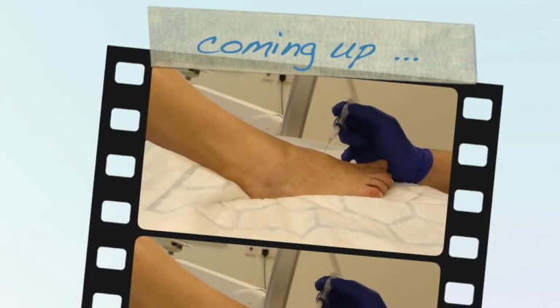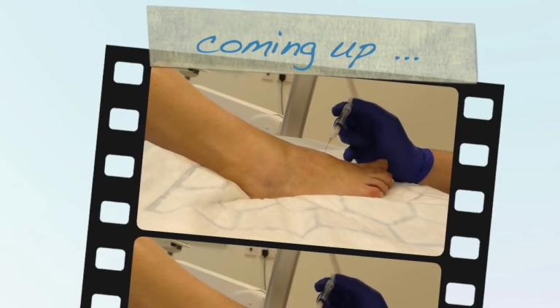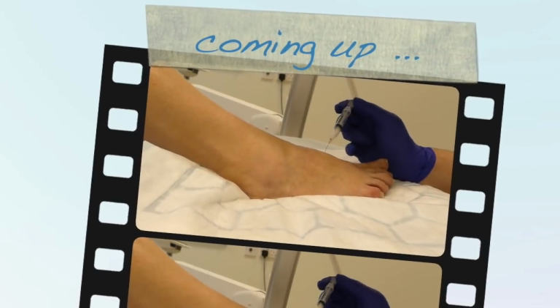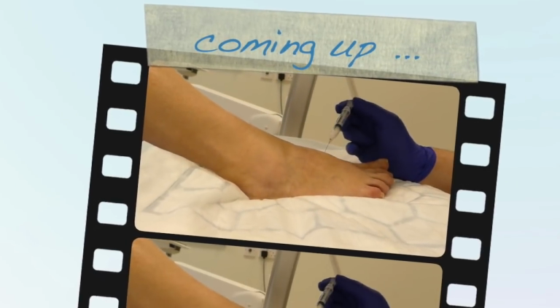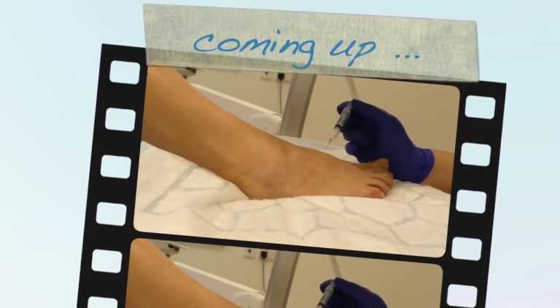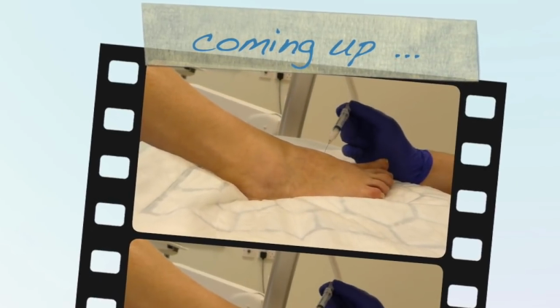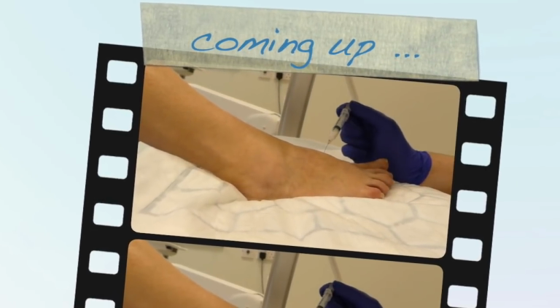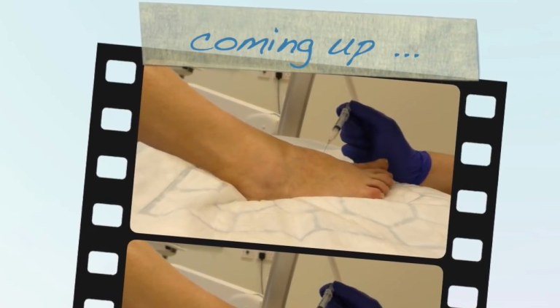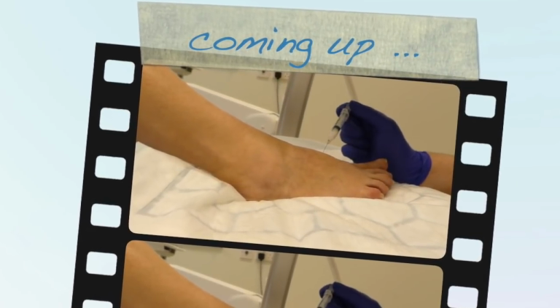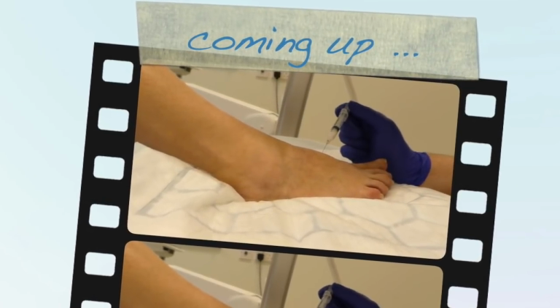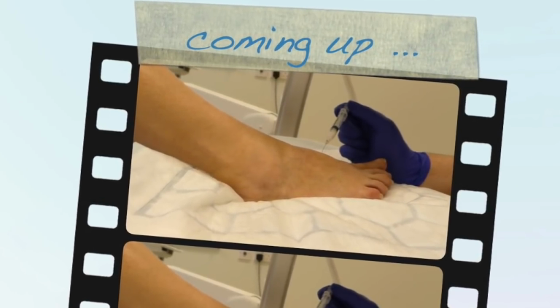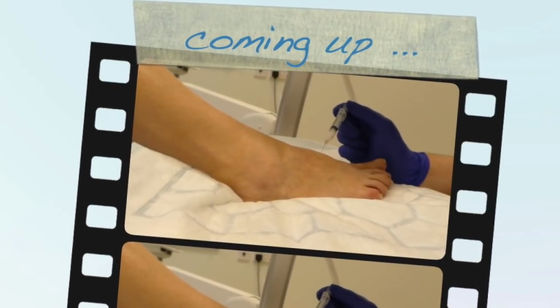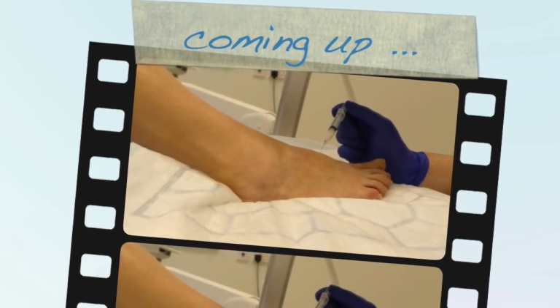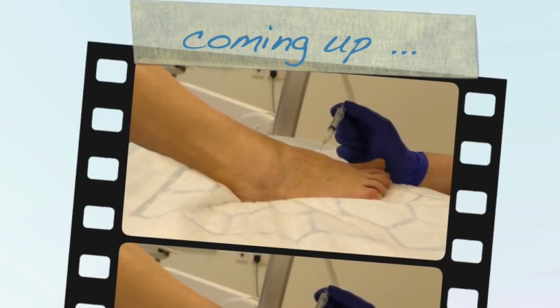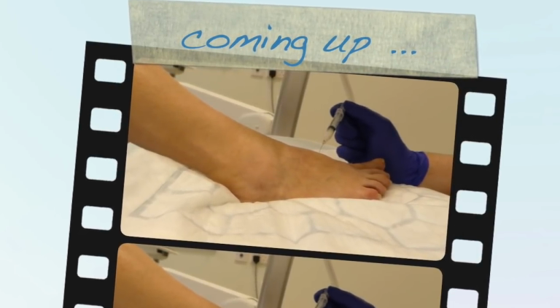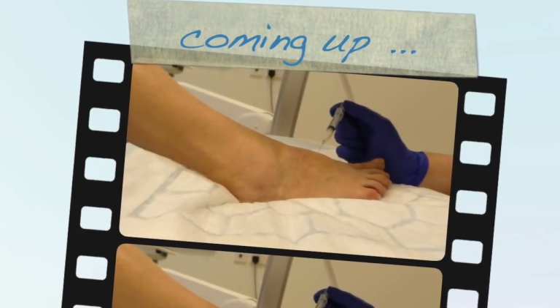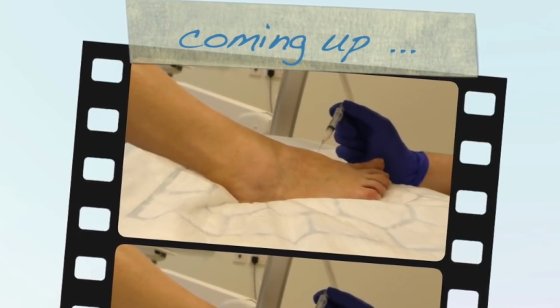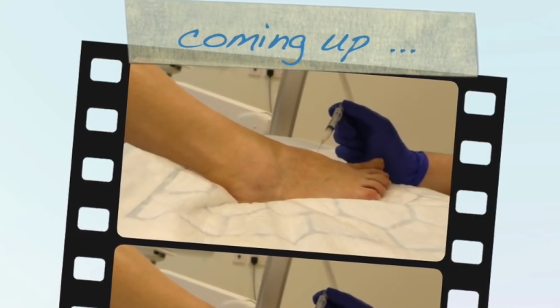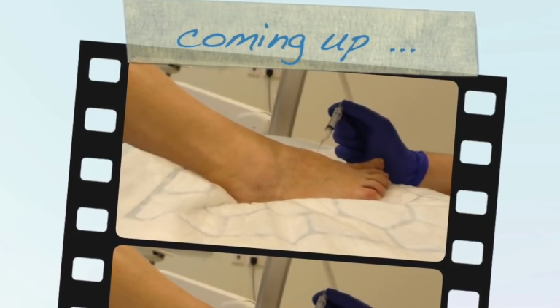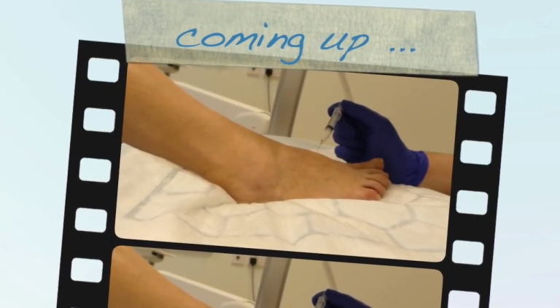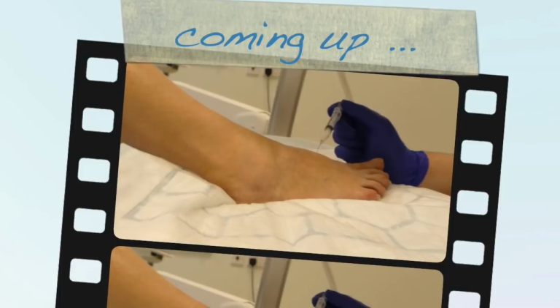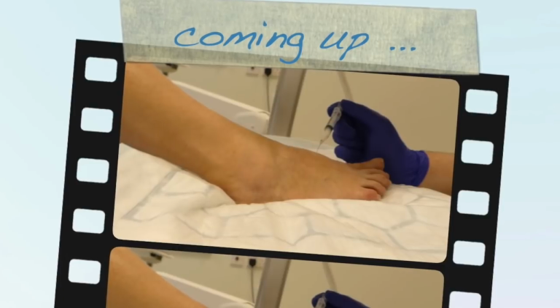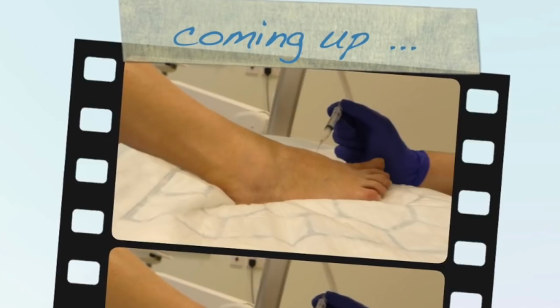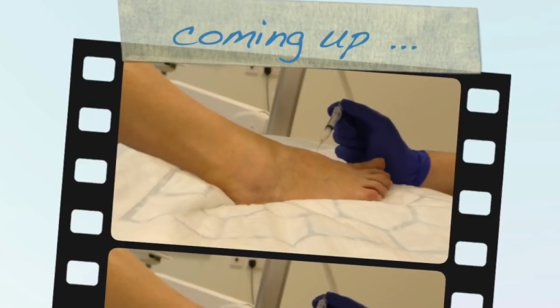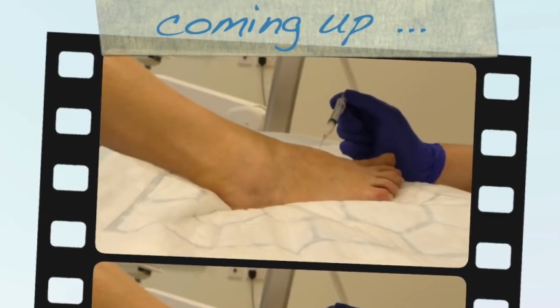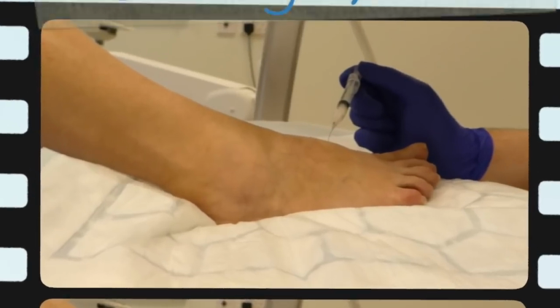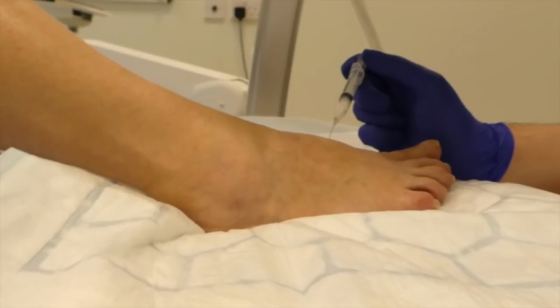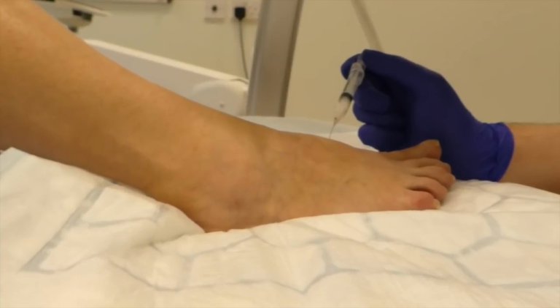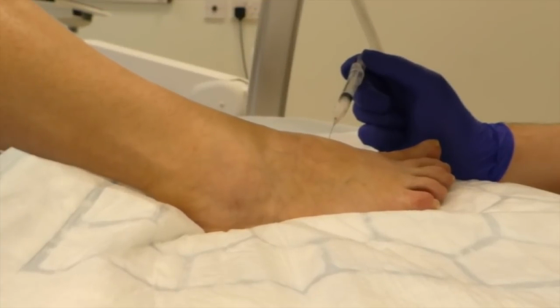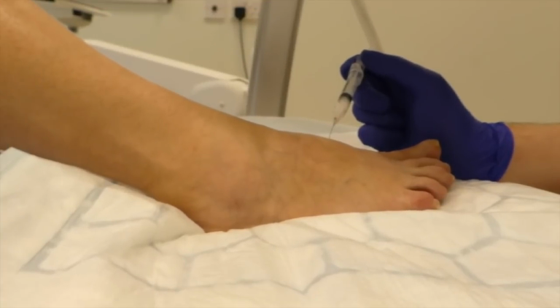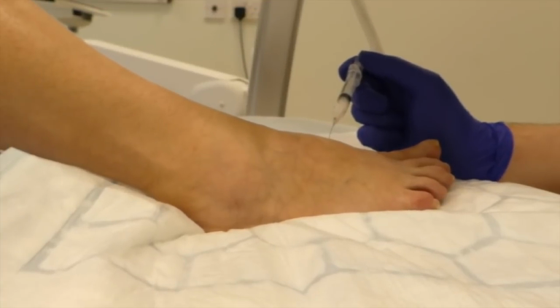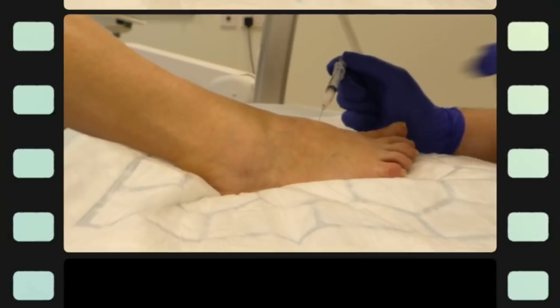We're getting some patient feedback now, which is a good sign. Can you see I'm in the joint there now? Can you see where that needle is?